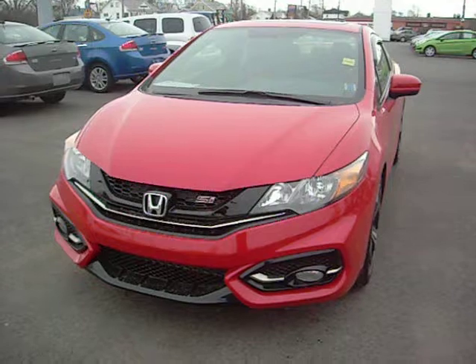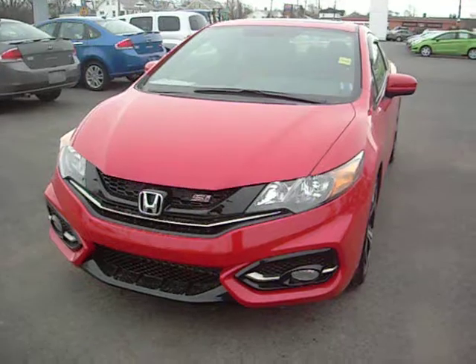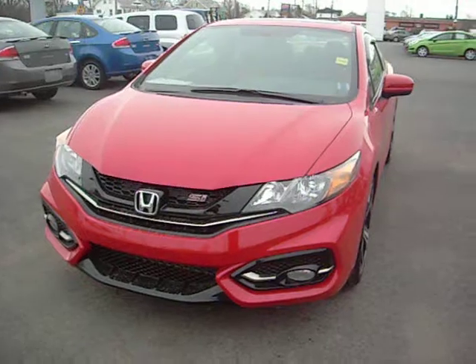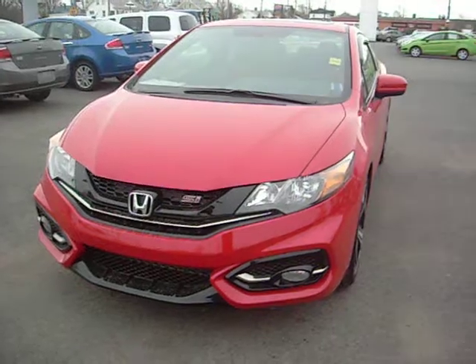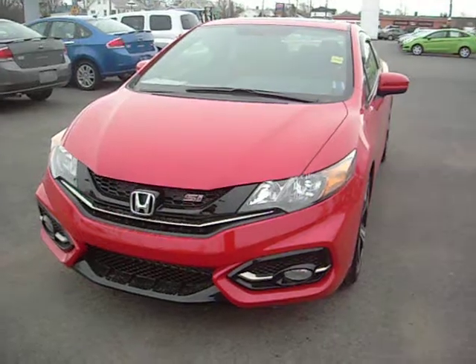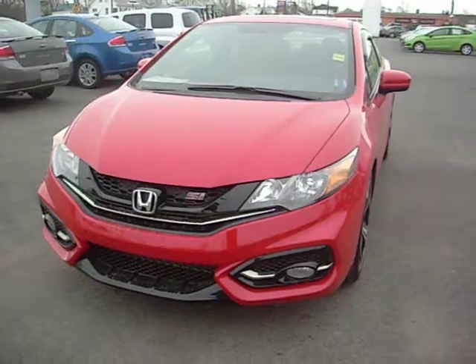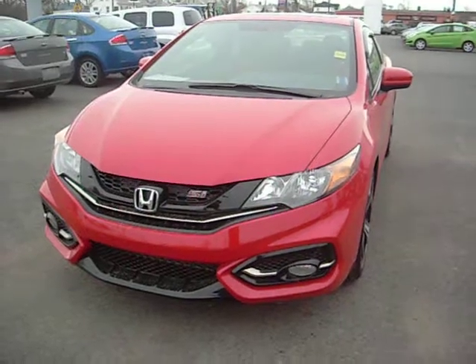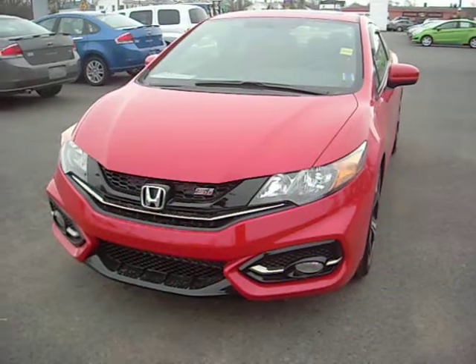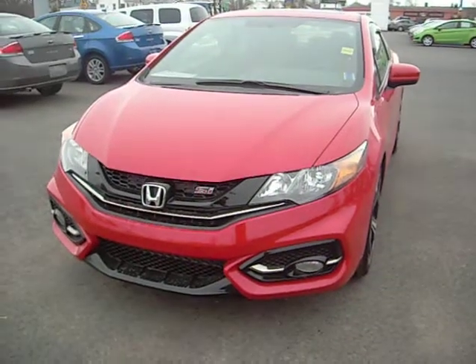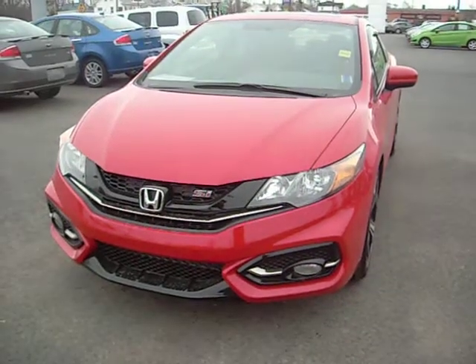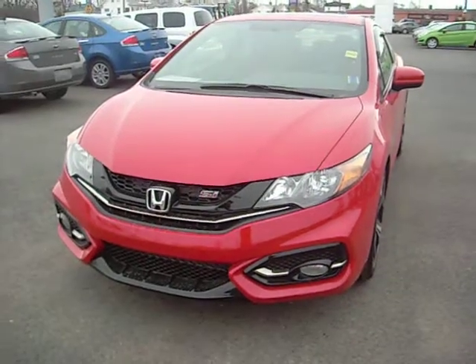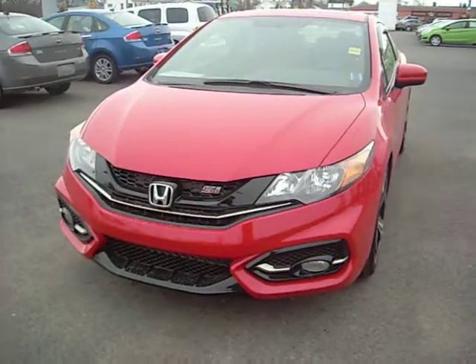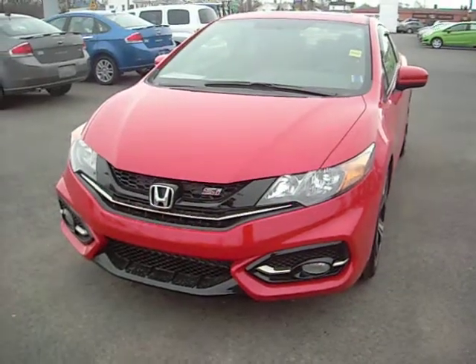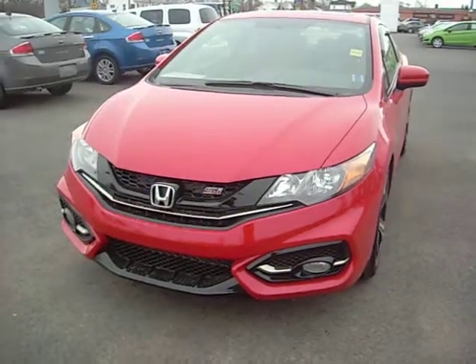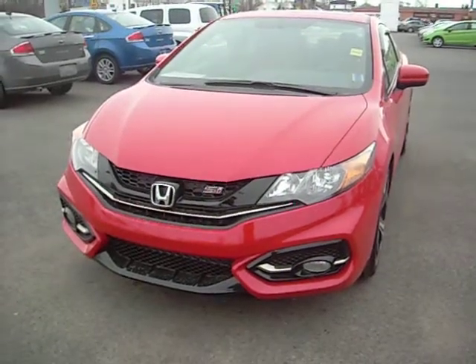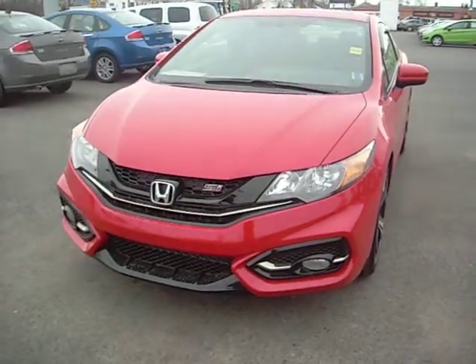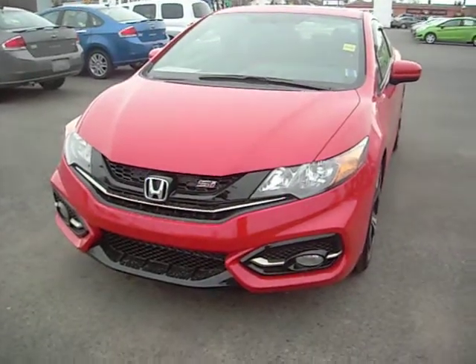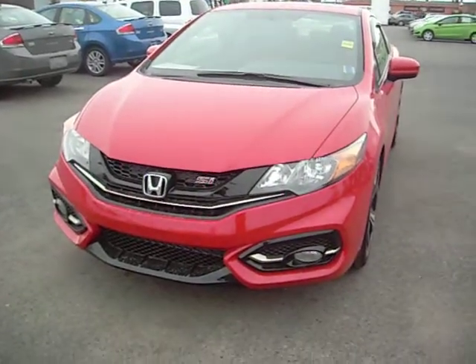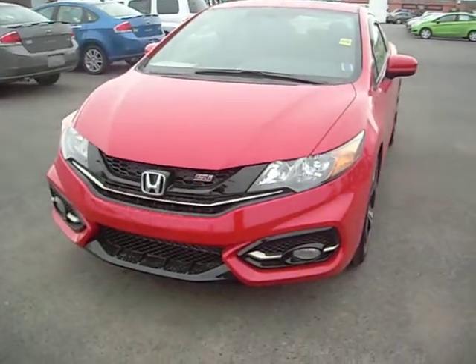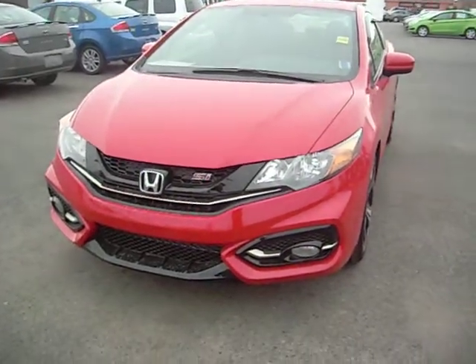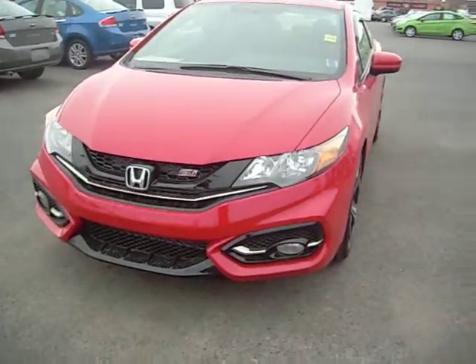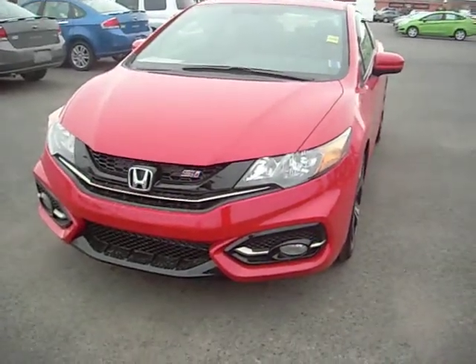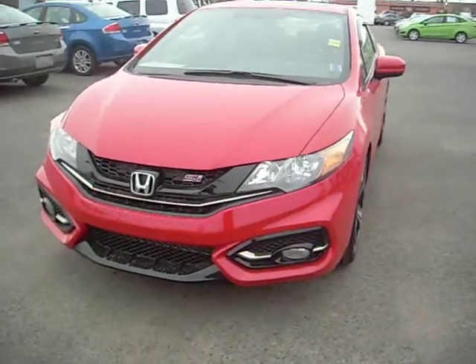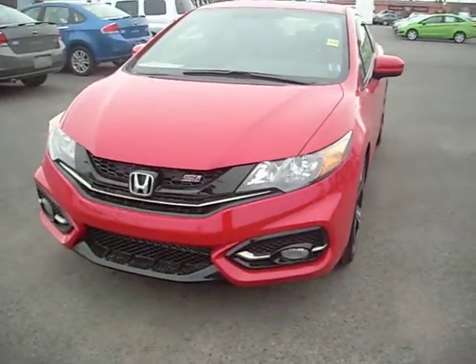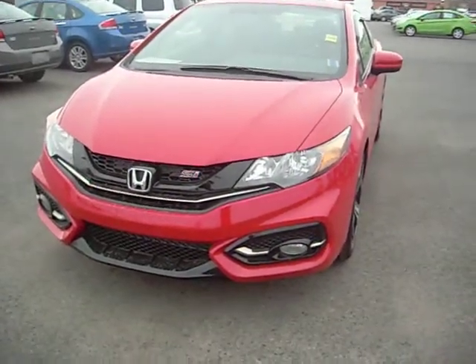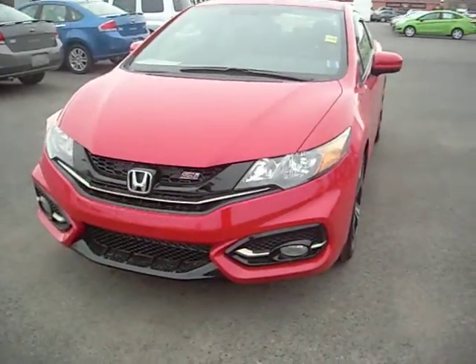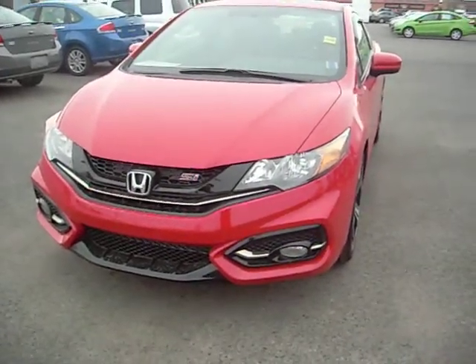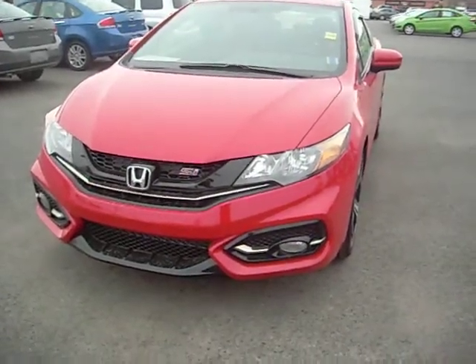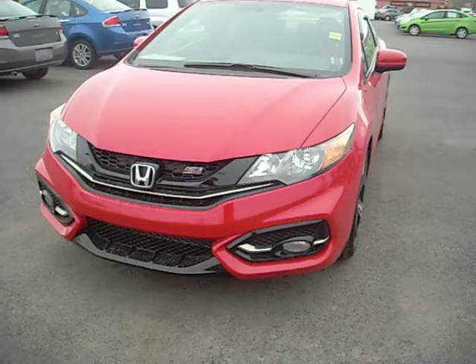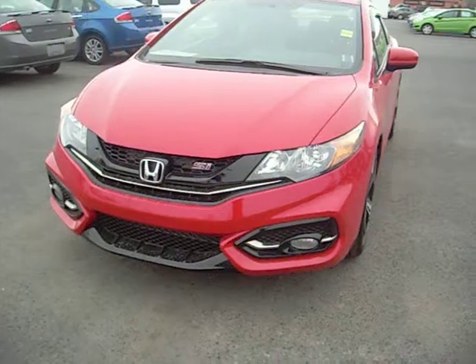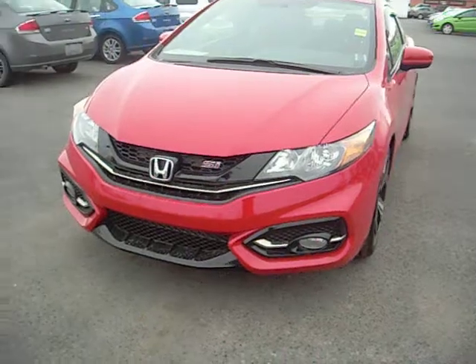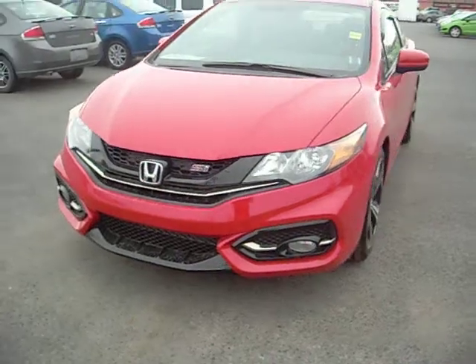Hi Jason, this is the 2014 Honda Civic Si Coupe. It has intelligent headlights in the front and fog lights.